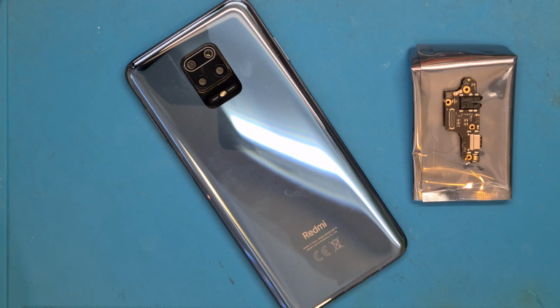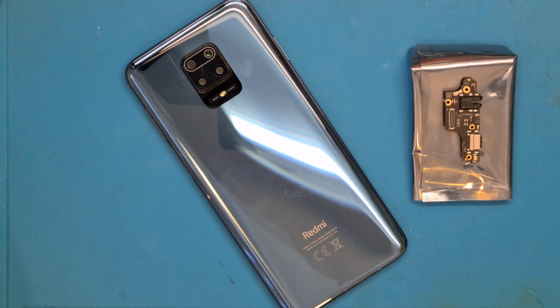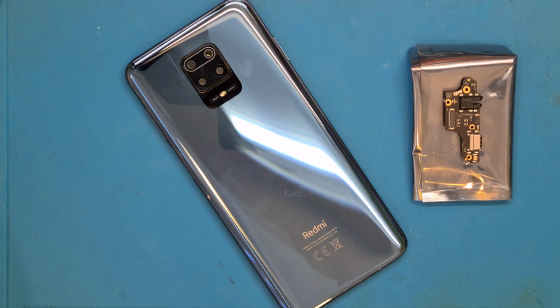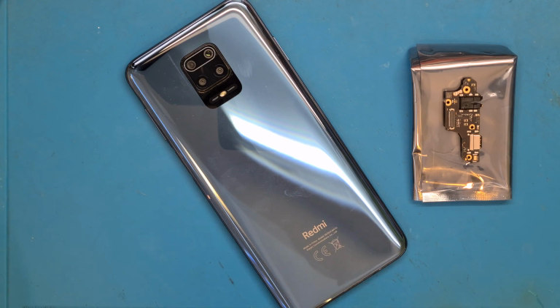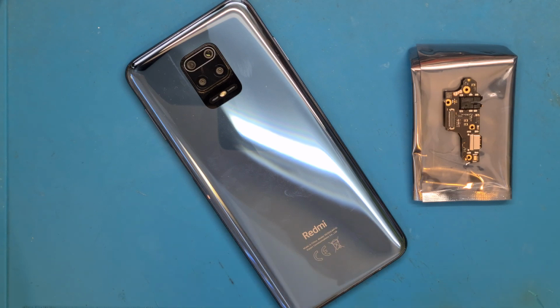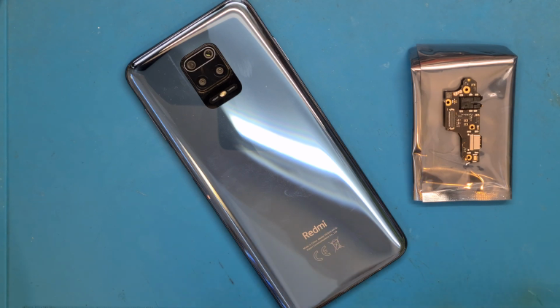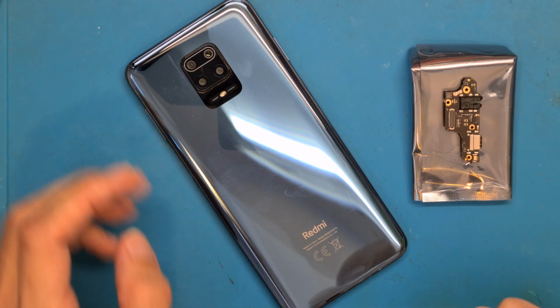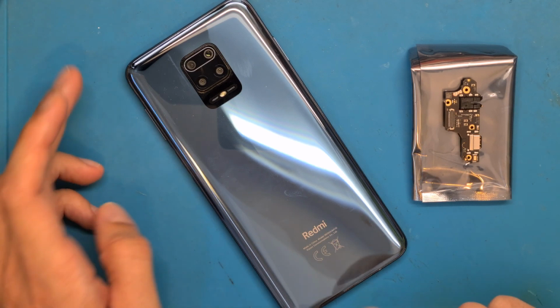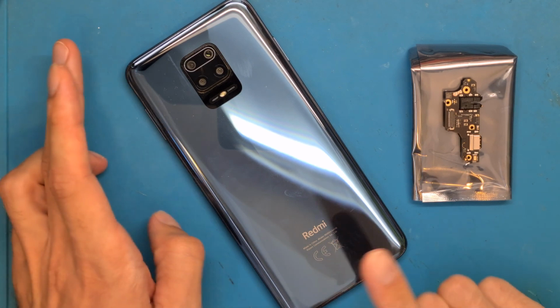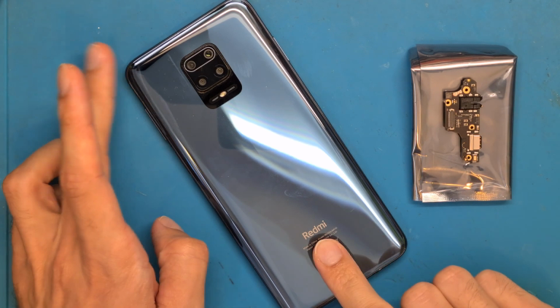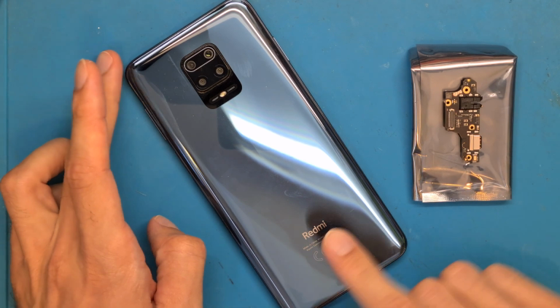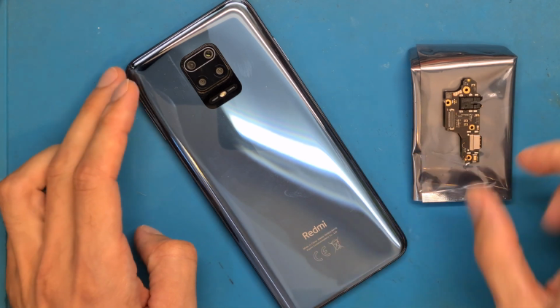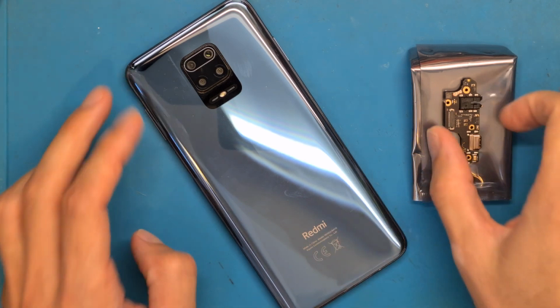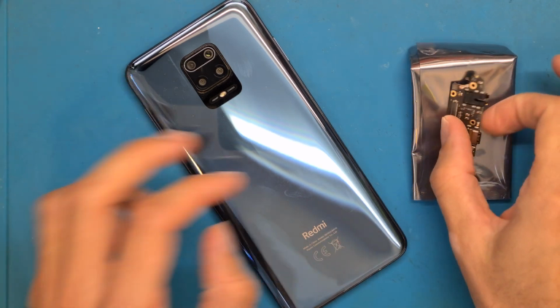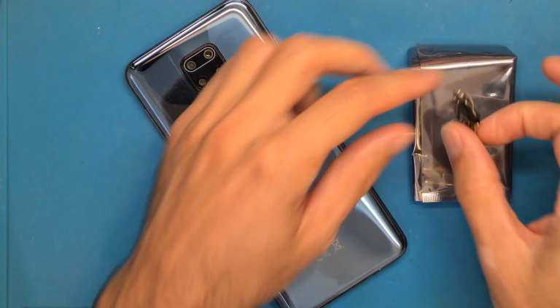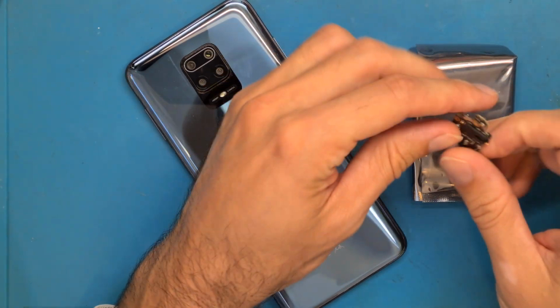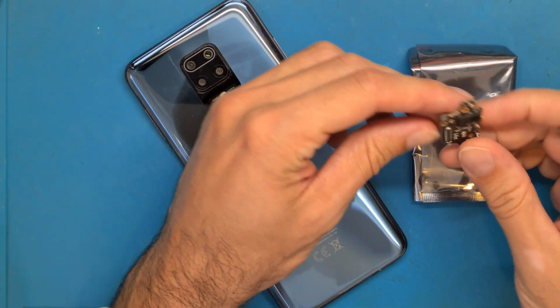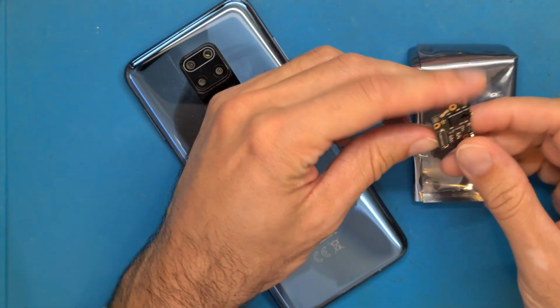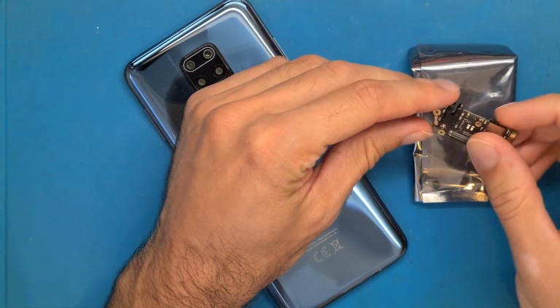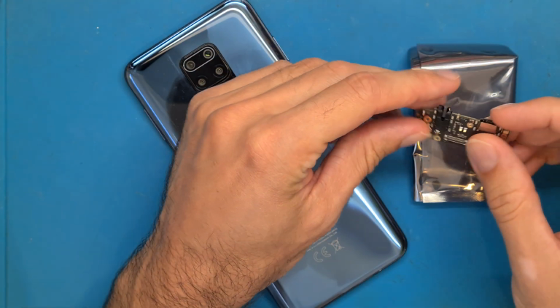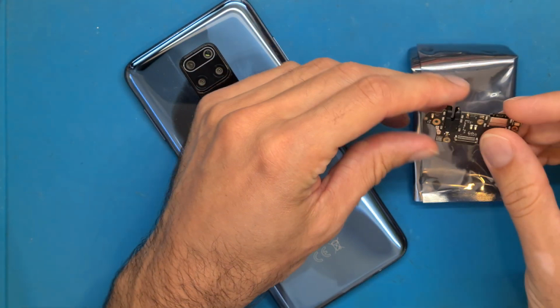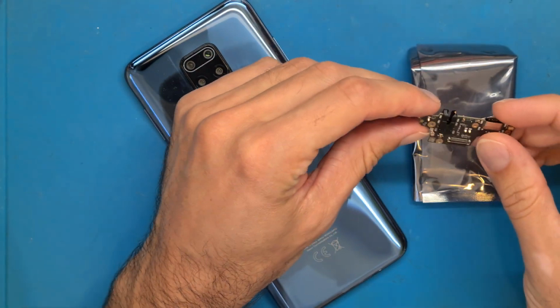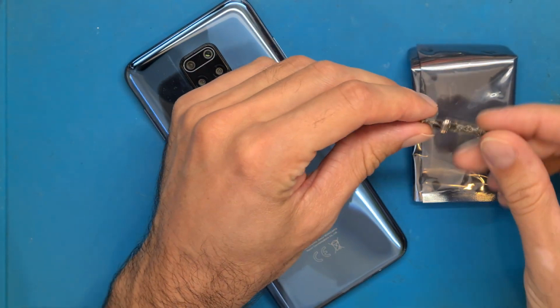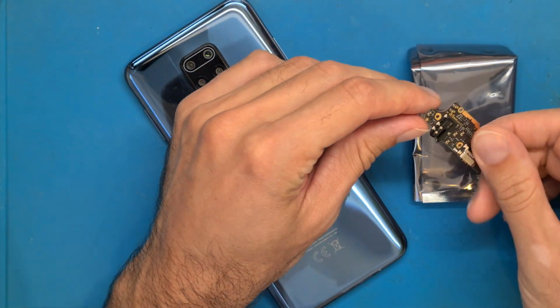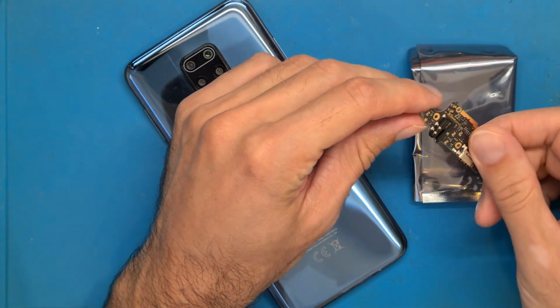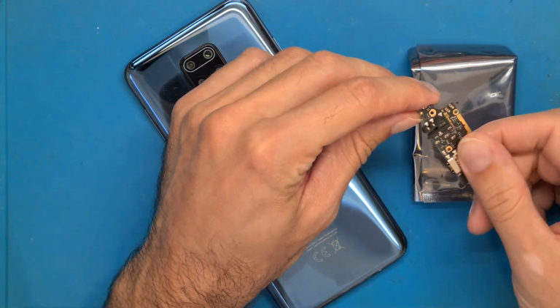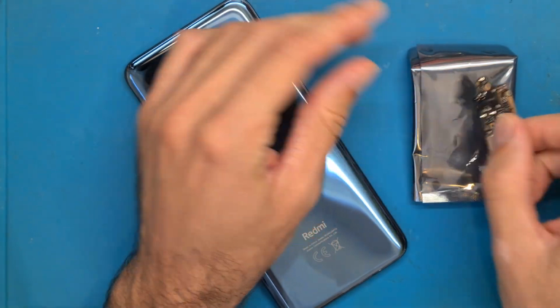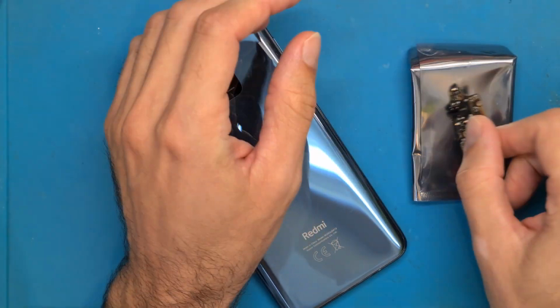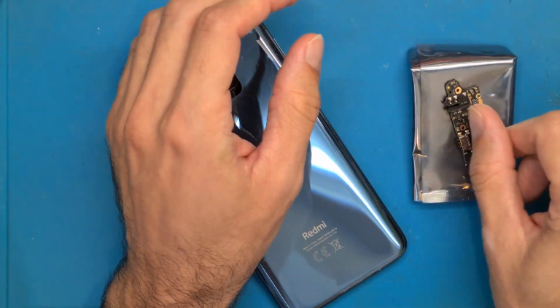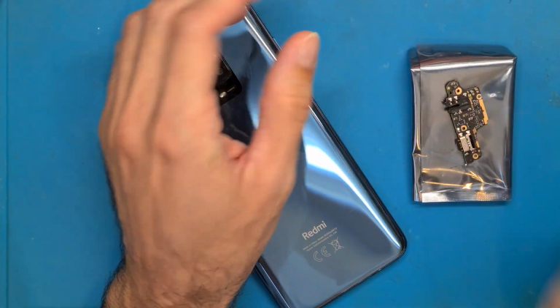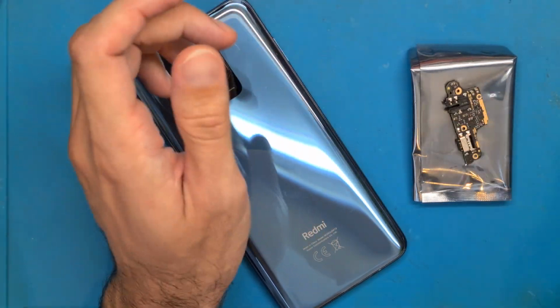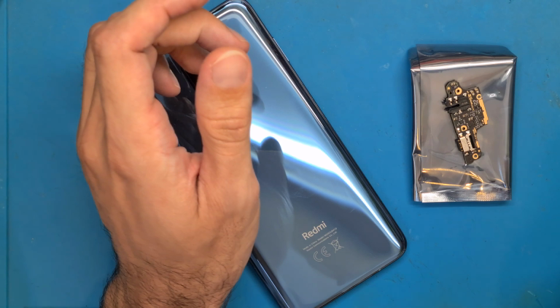Xiaomi Redmi 9S charging port replacement and disassembly.